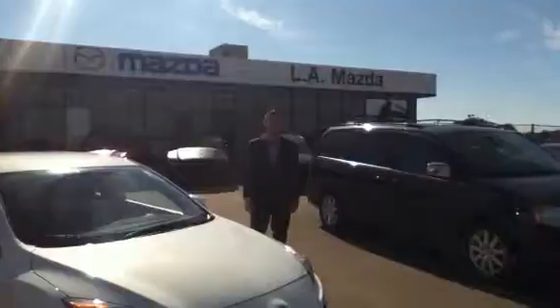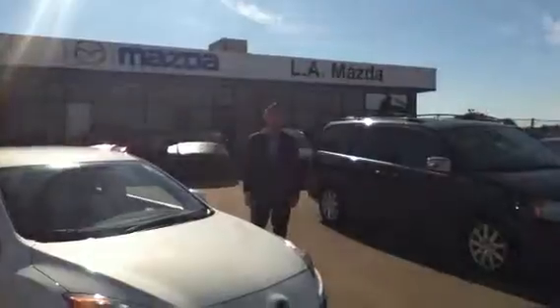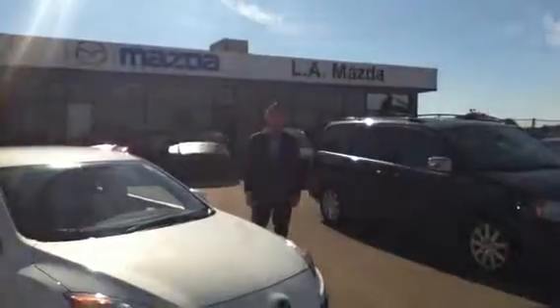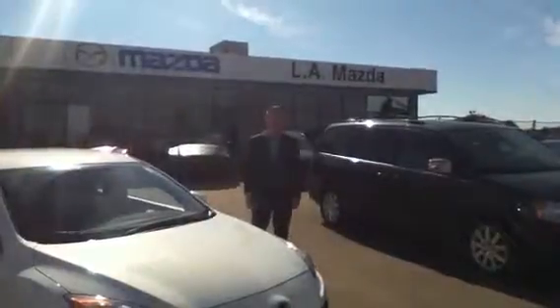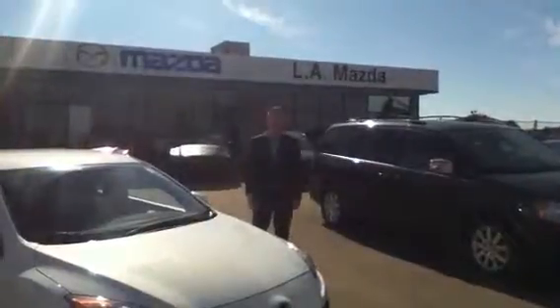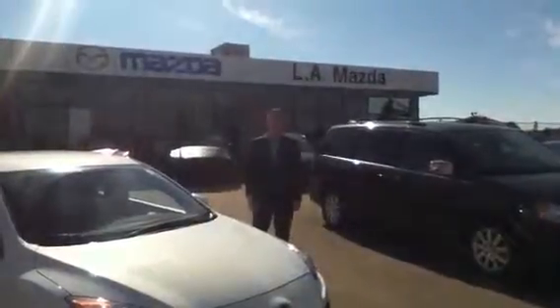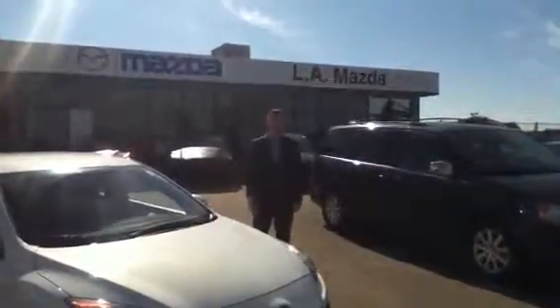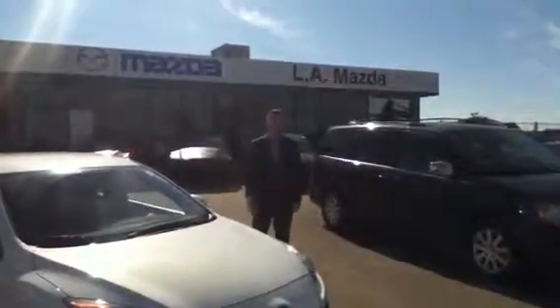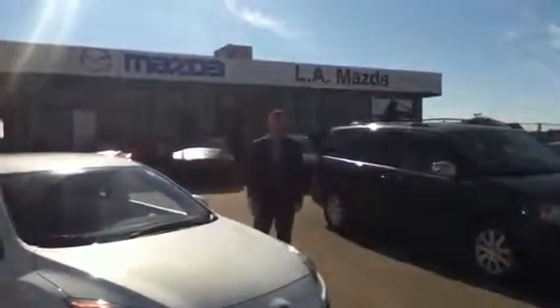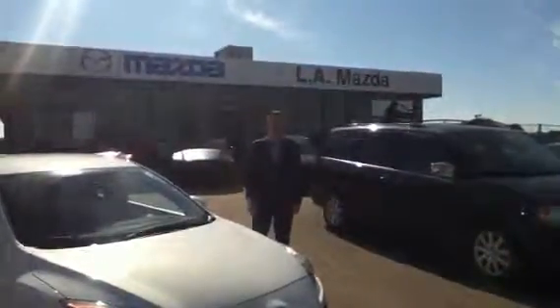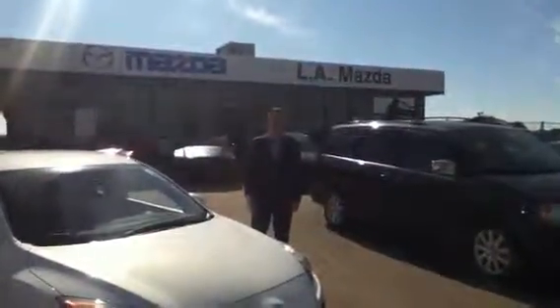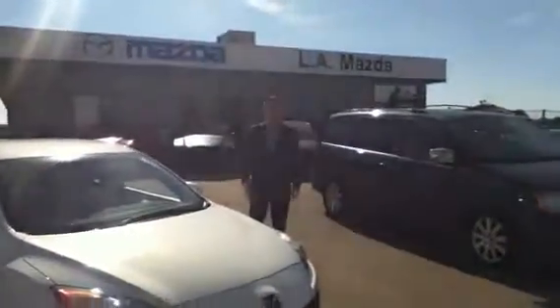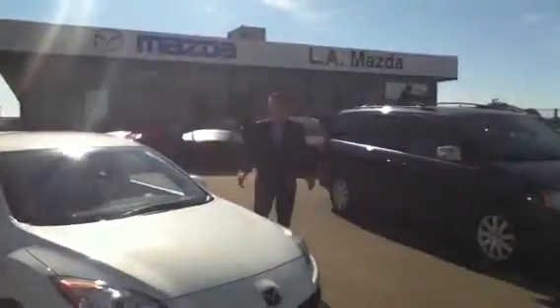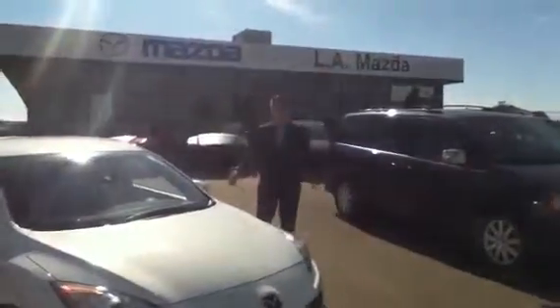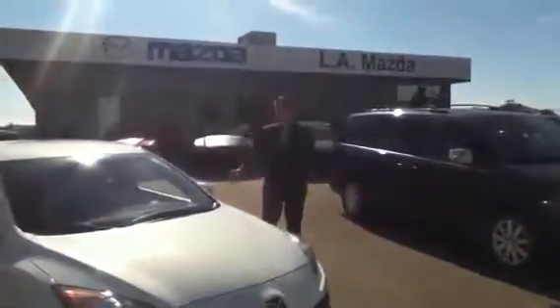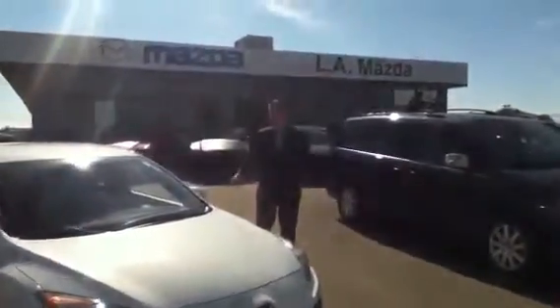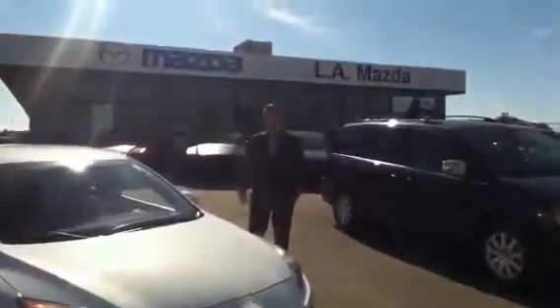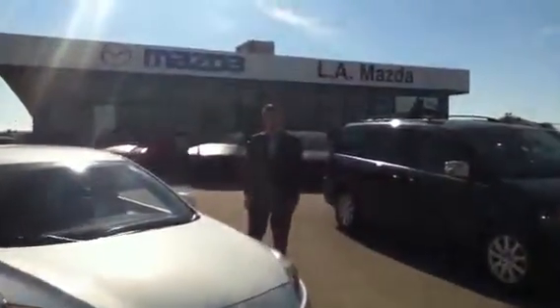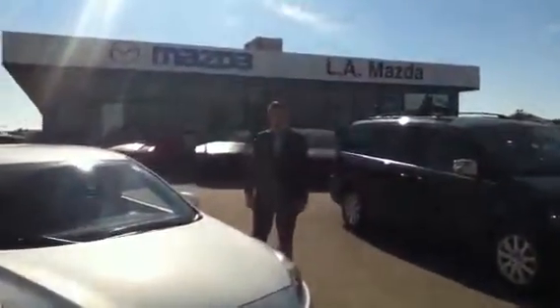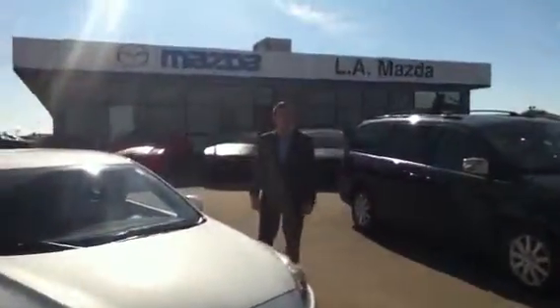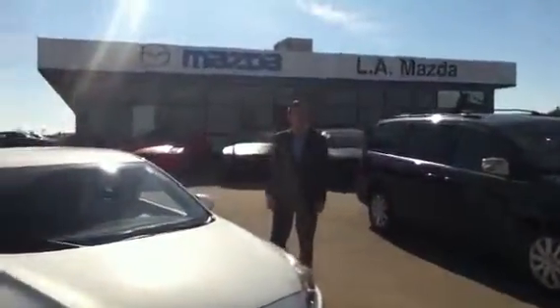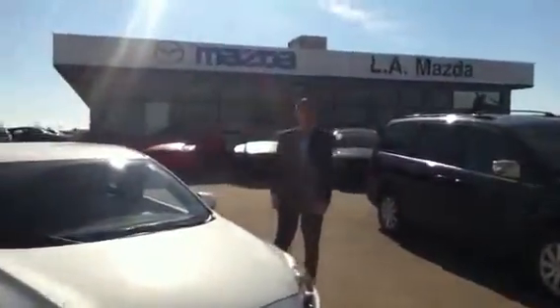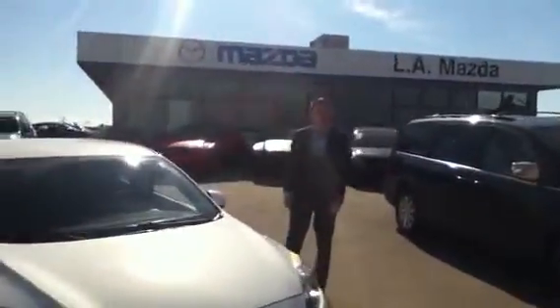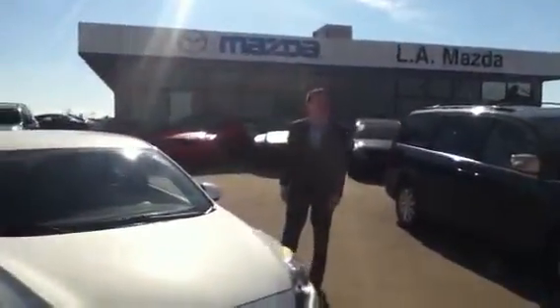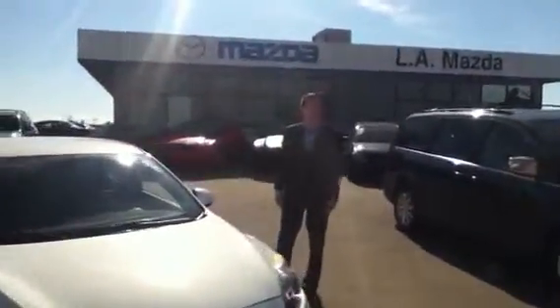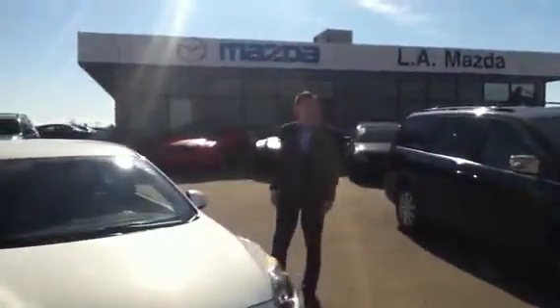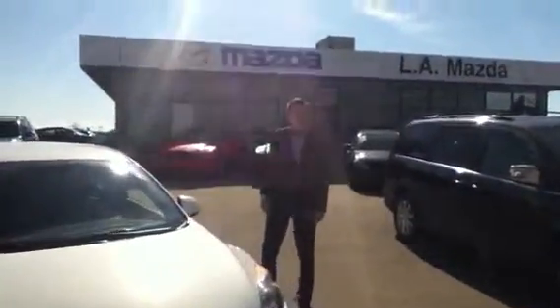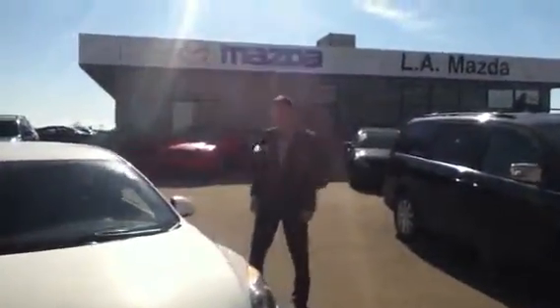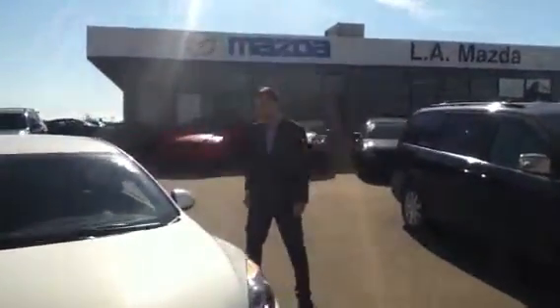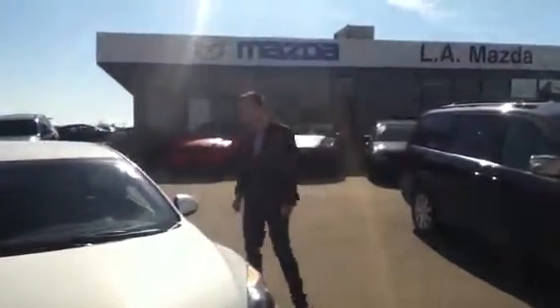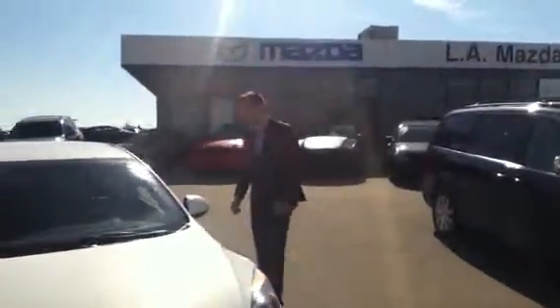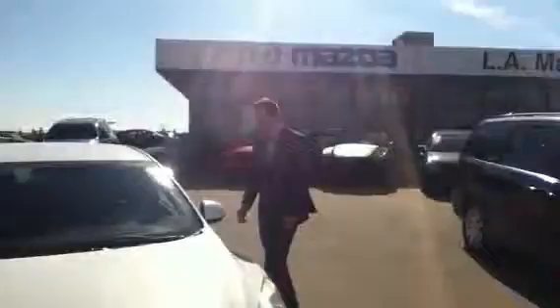Hi Don, it's Chris from LA Mazda here. I just want to show you a quick video walkout of the Mazda 3 that you're inquiring about.